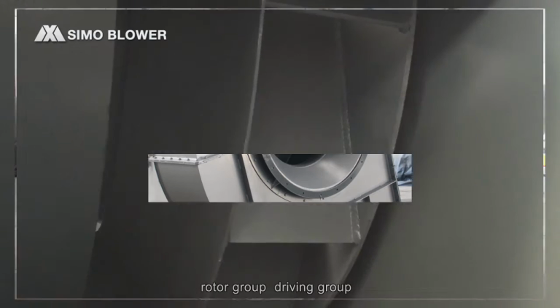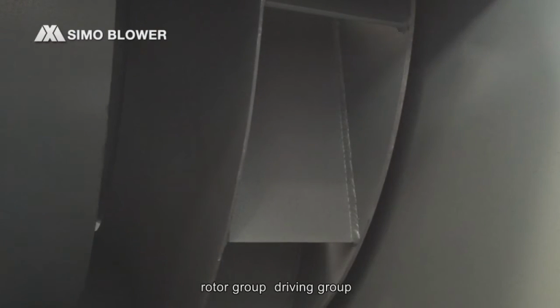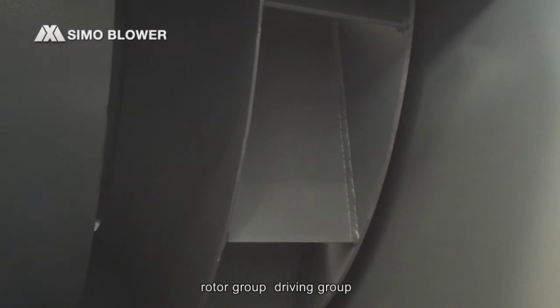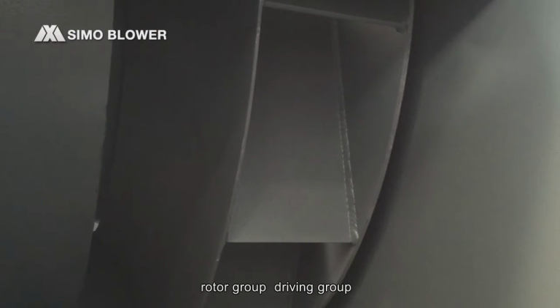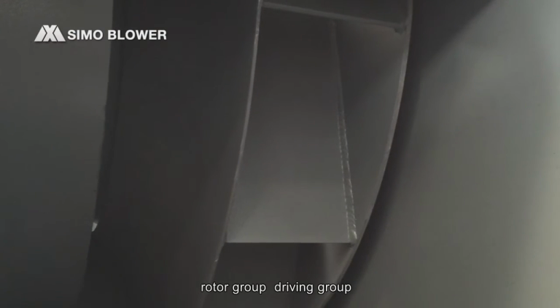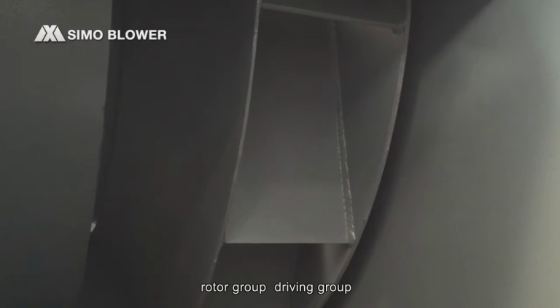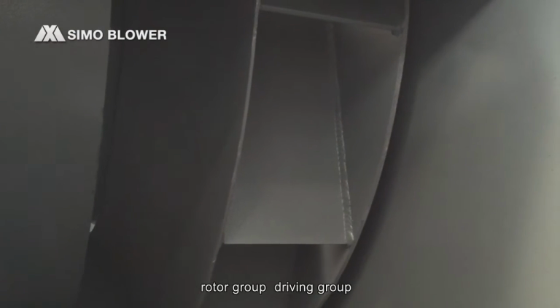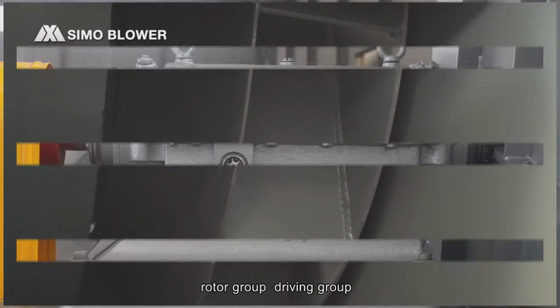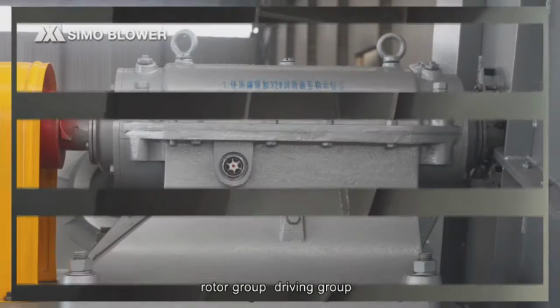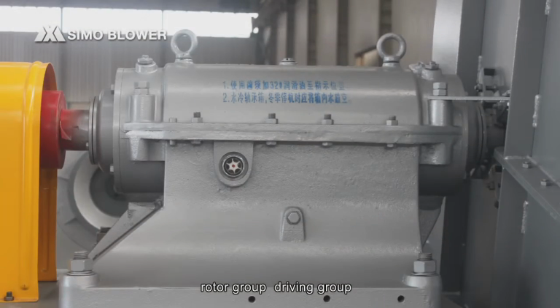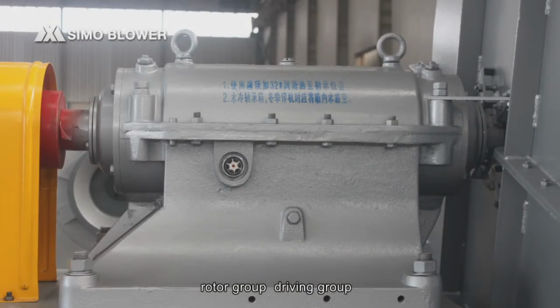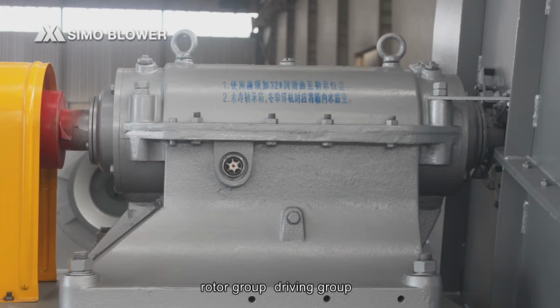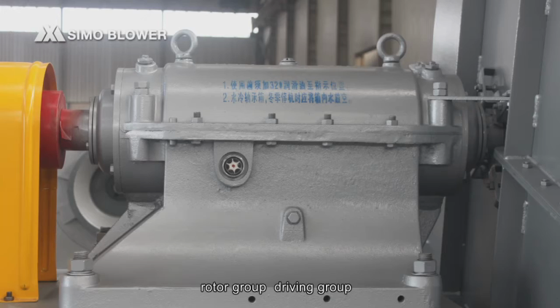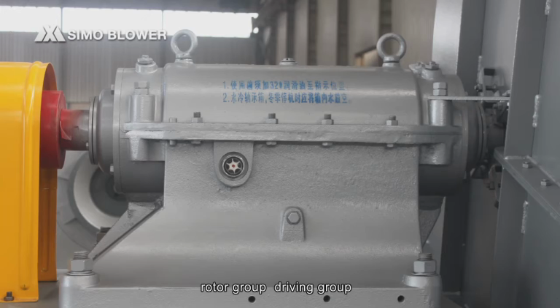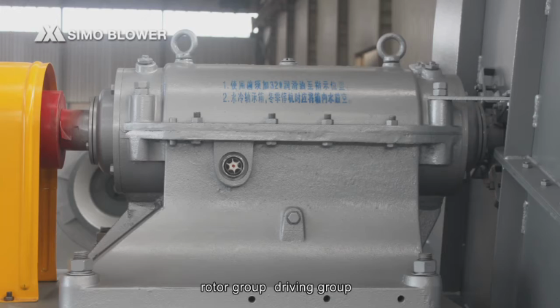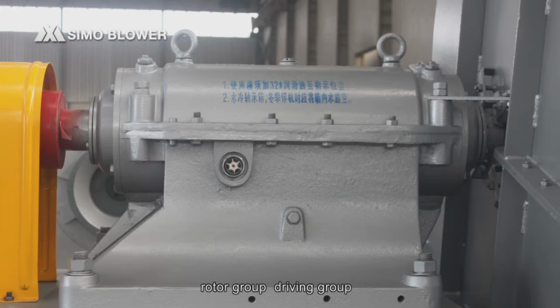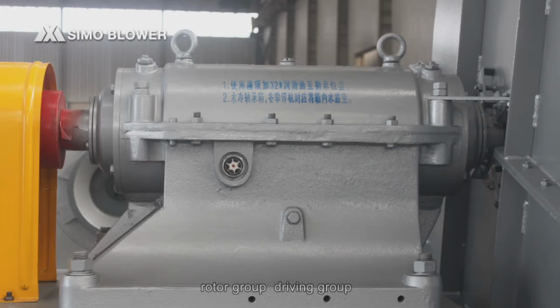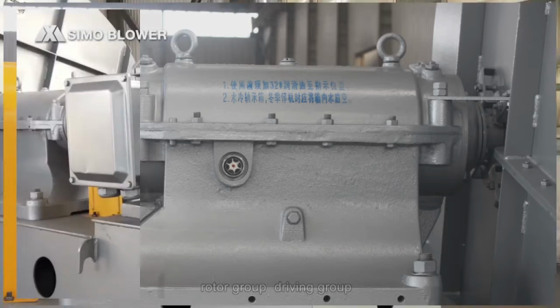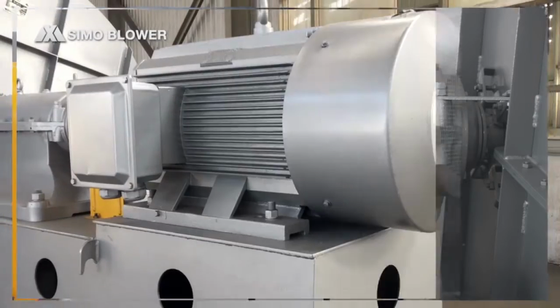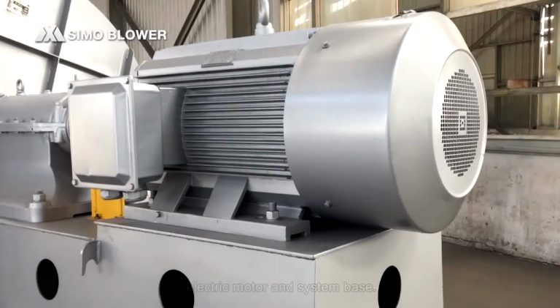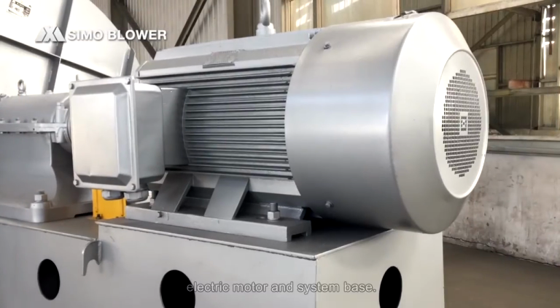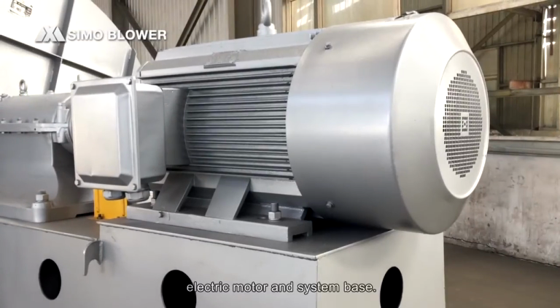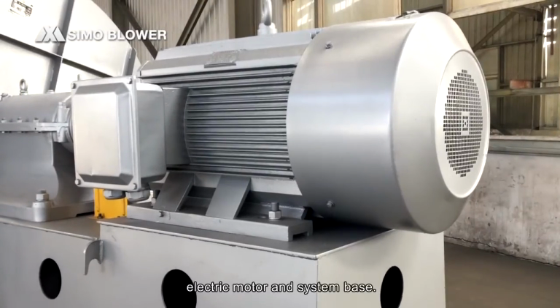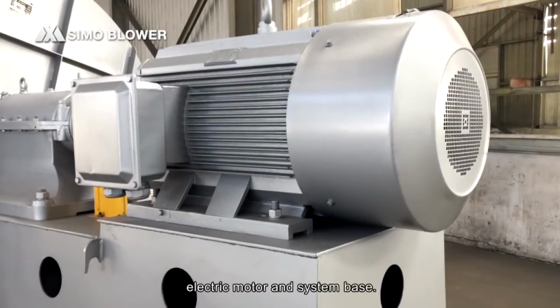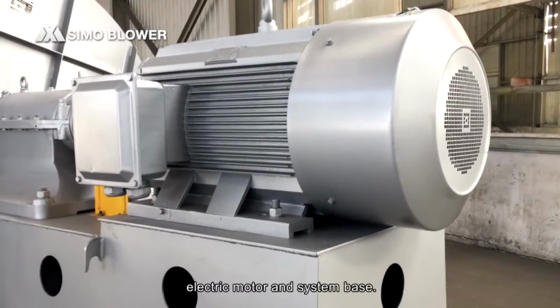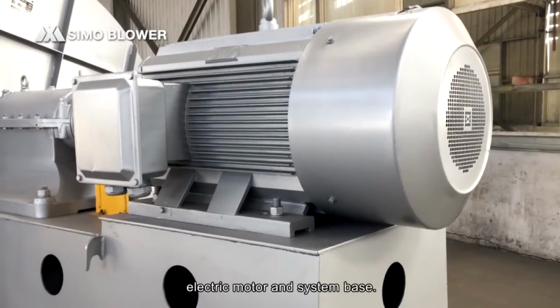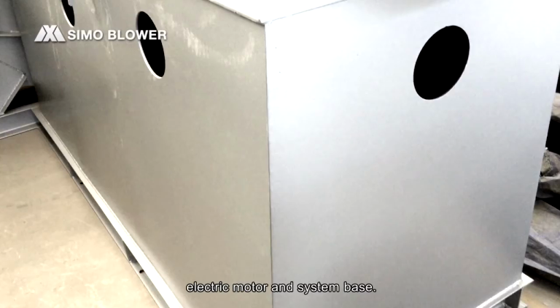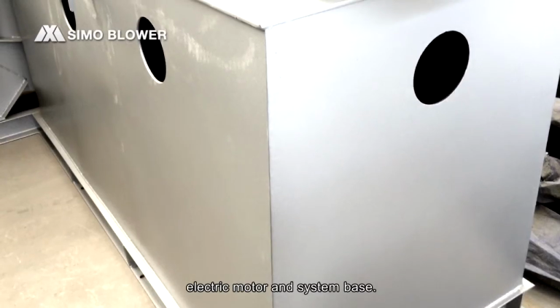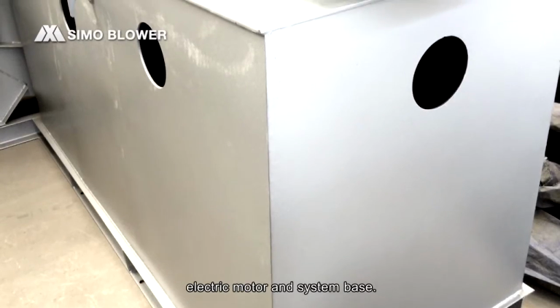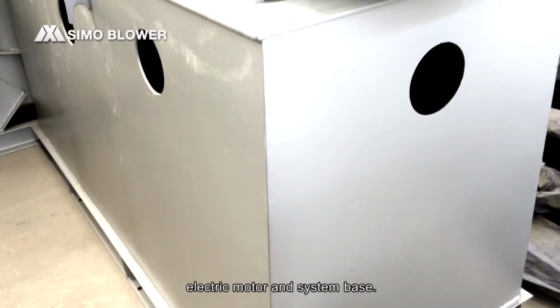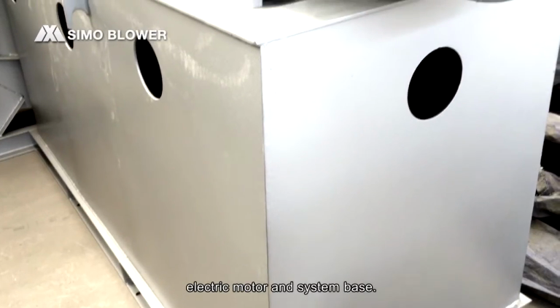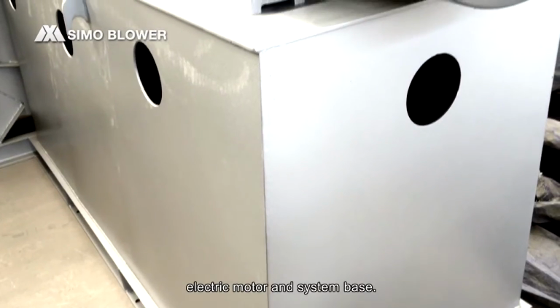It is comprised of the casing group, rotor group, driving group, electric motor, and system base.